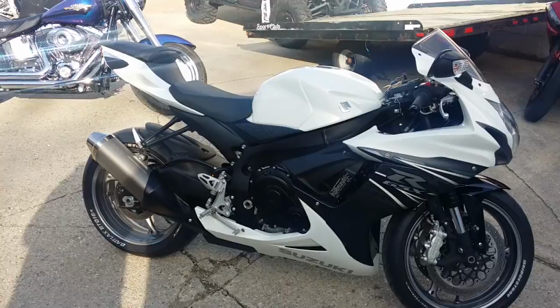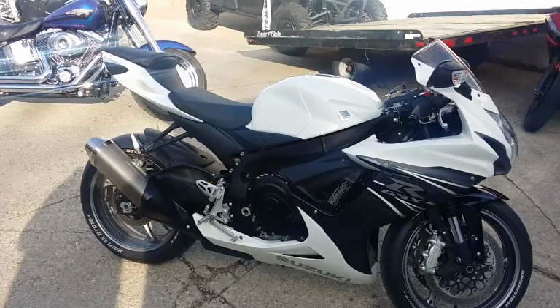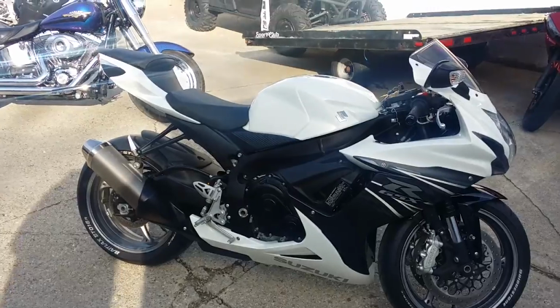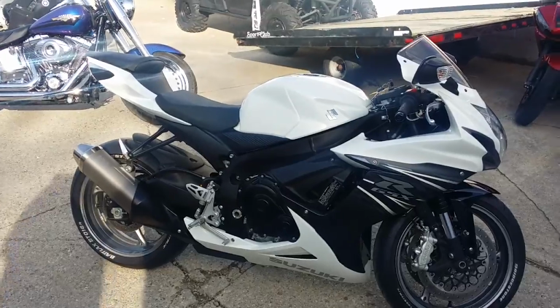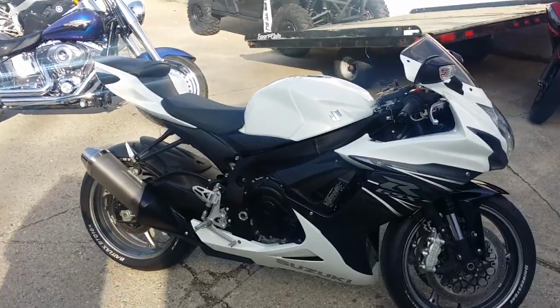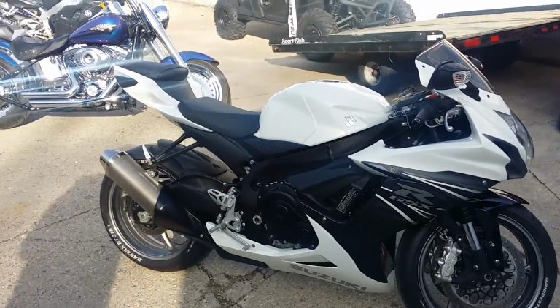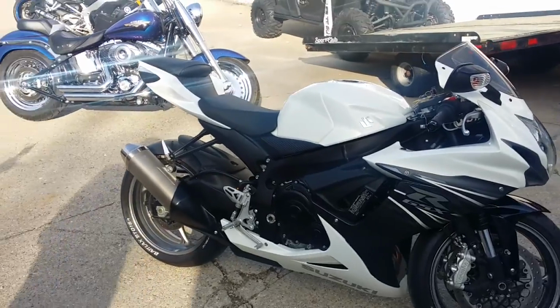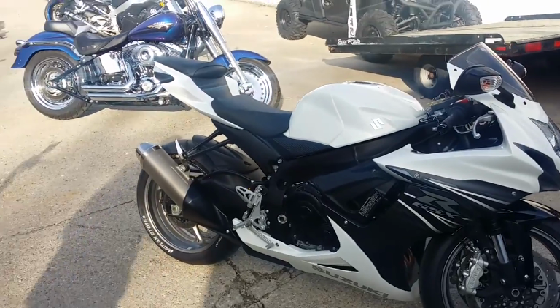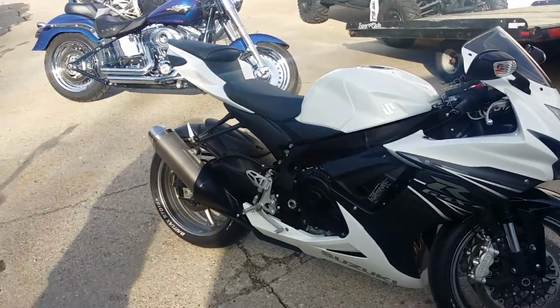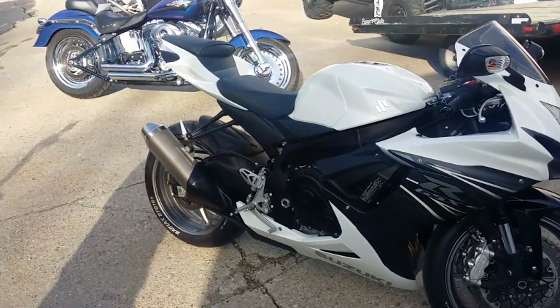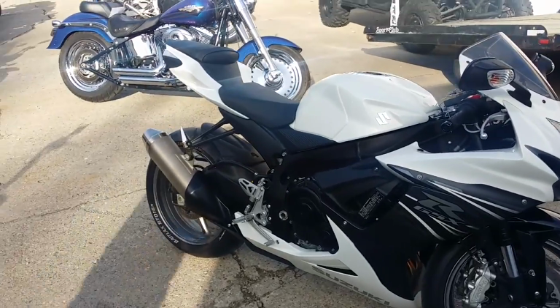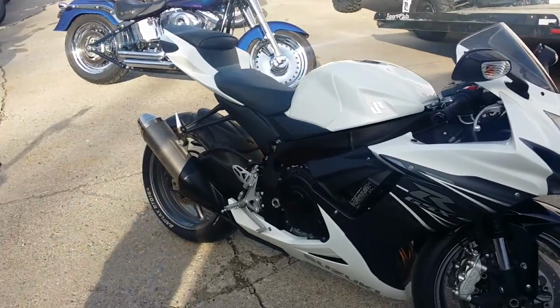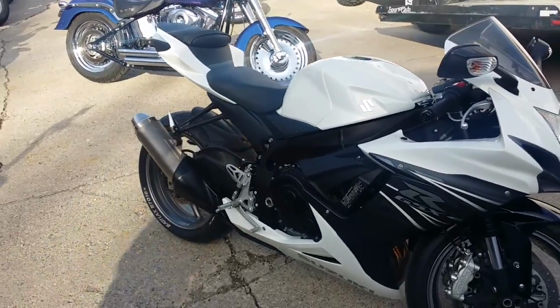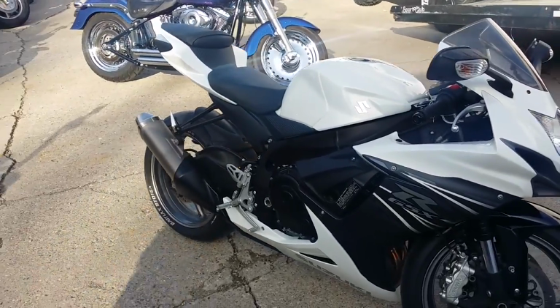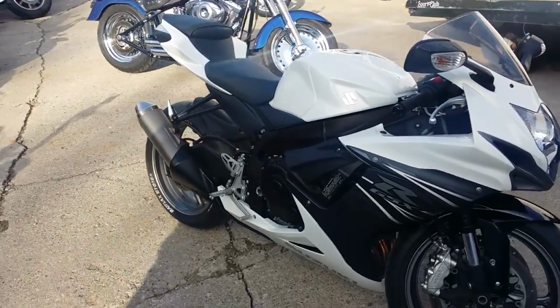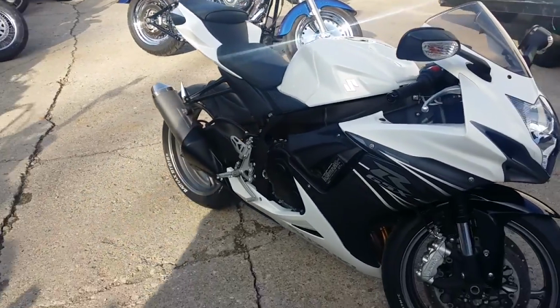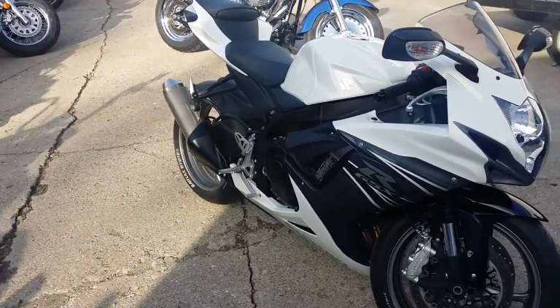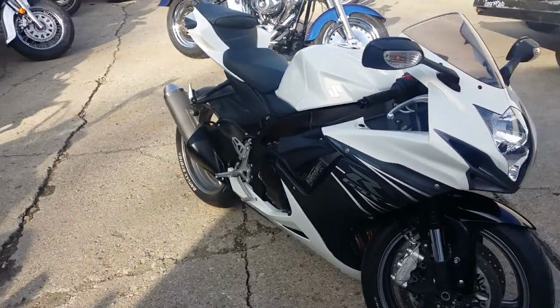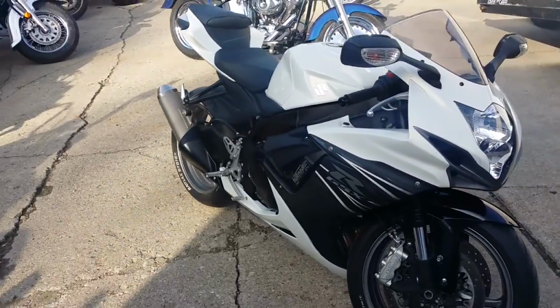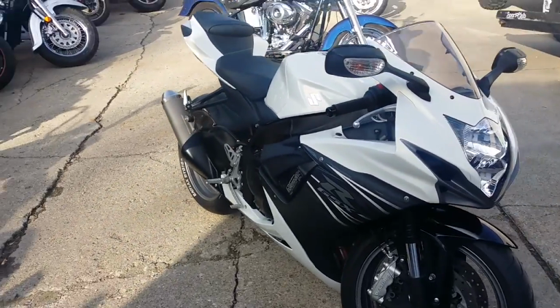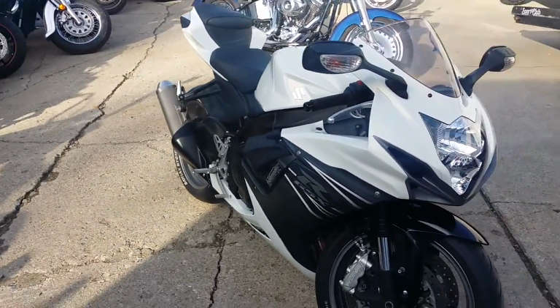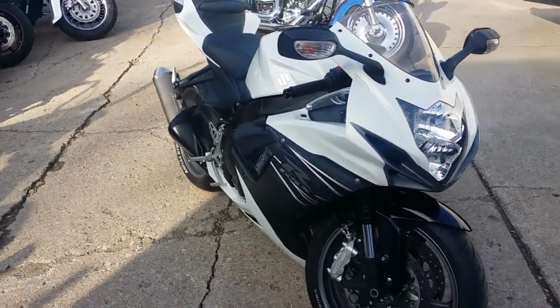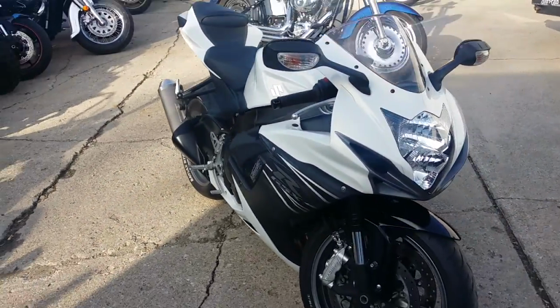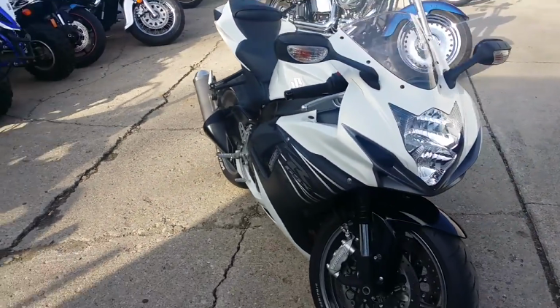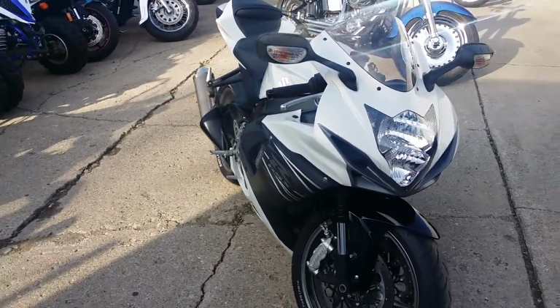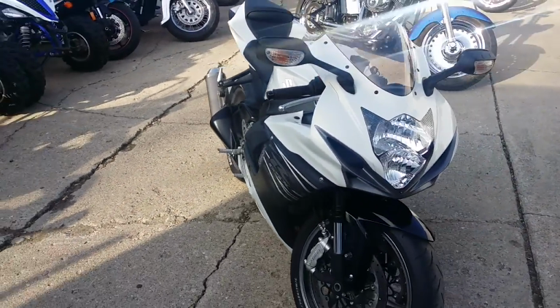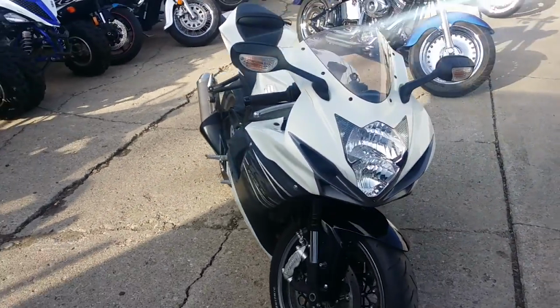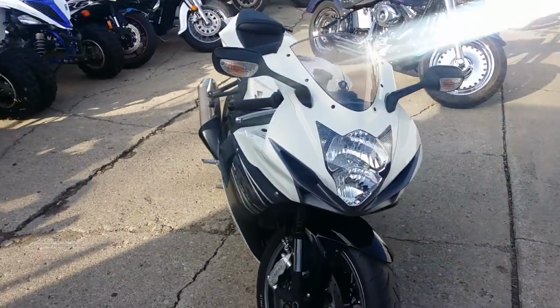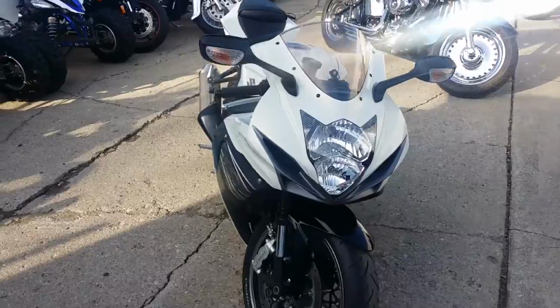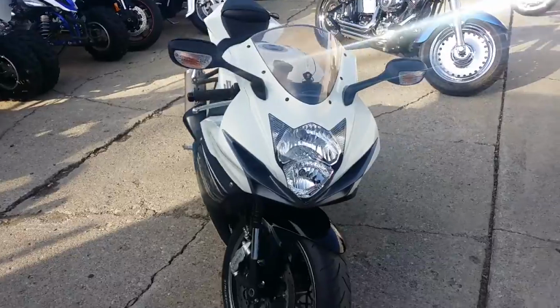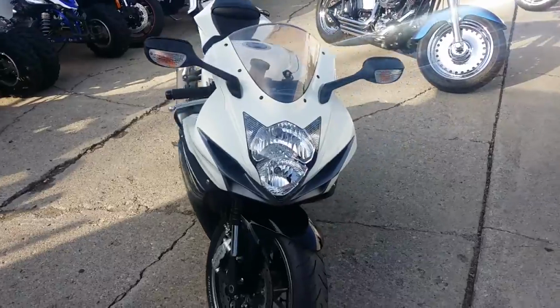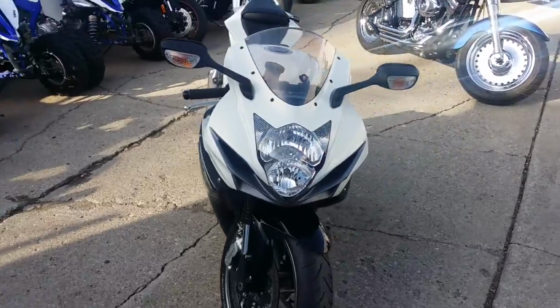Hey guys, we got over 450 used bikes in our showroom. We got financing for everyone.